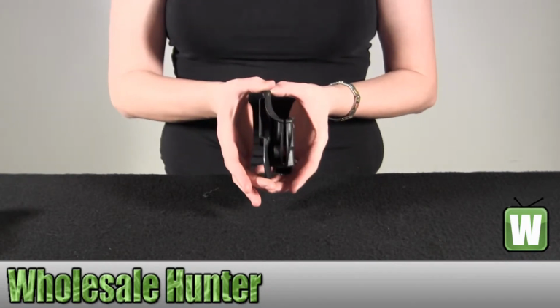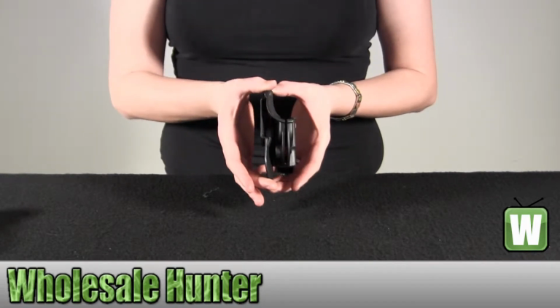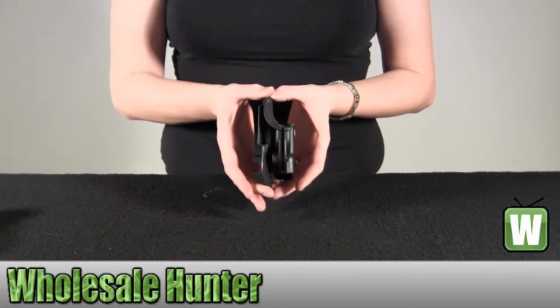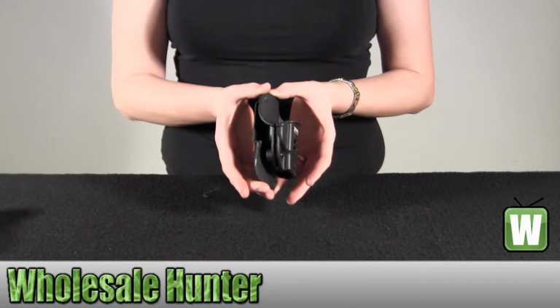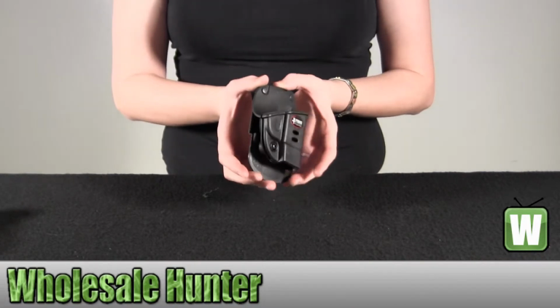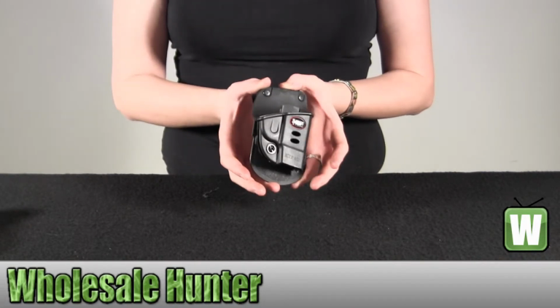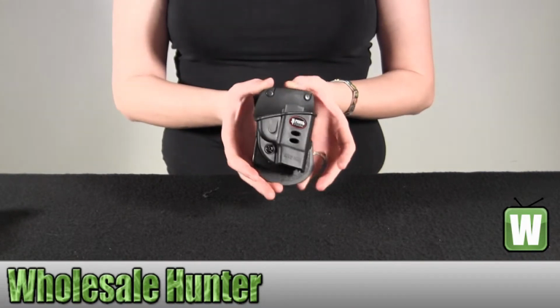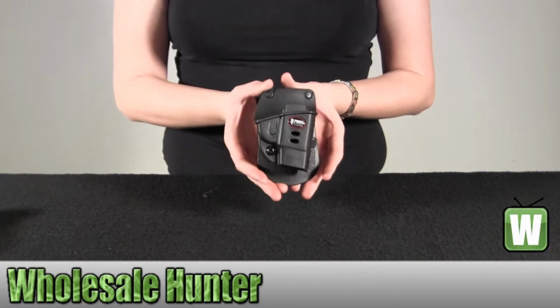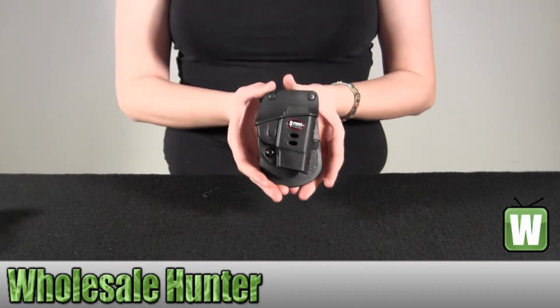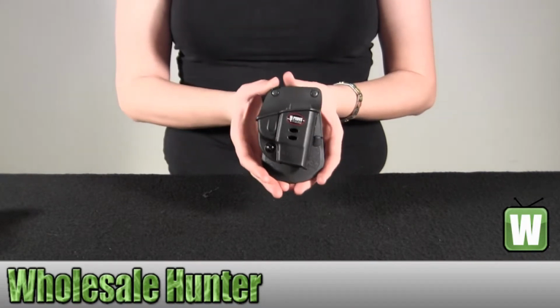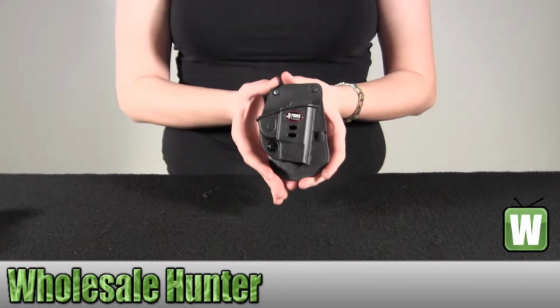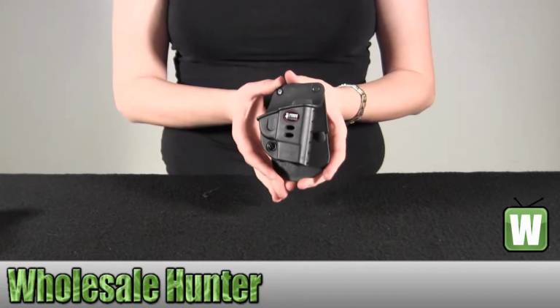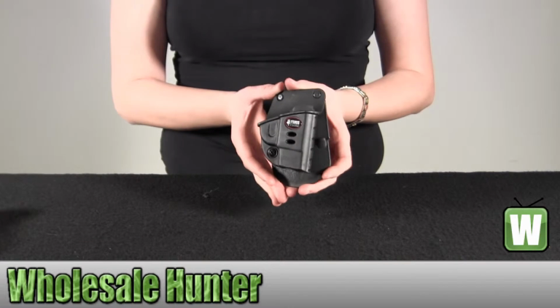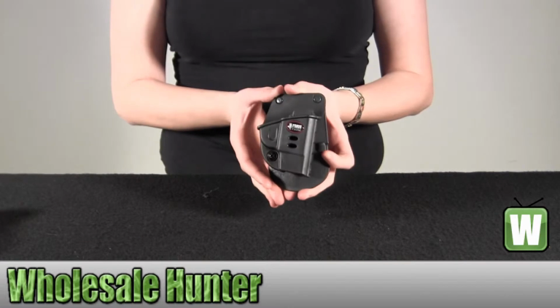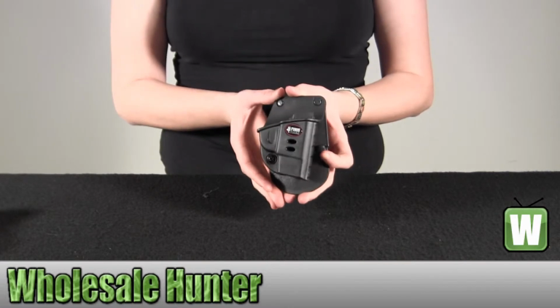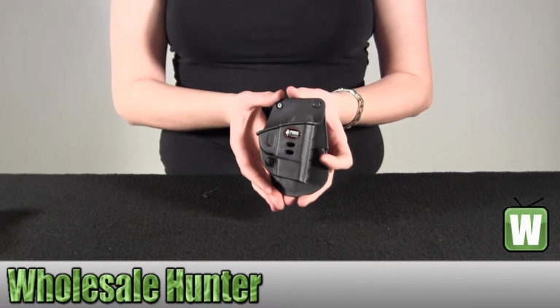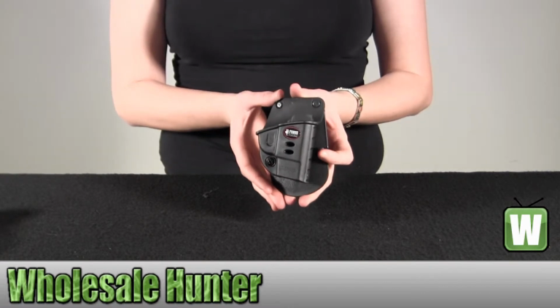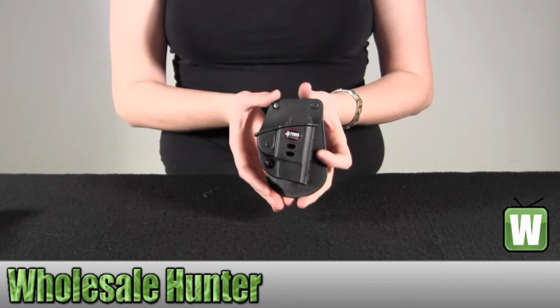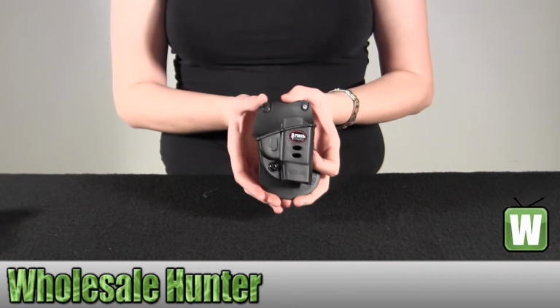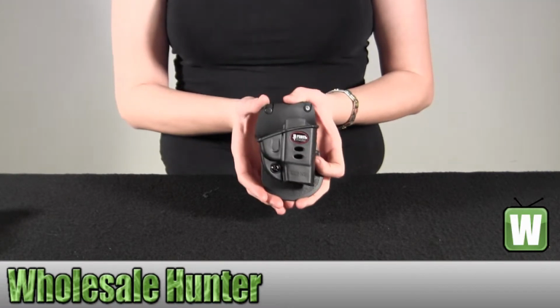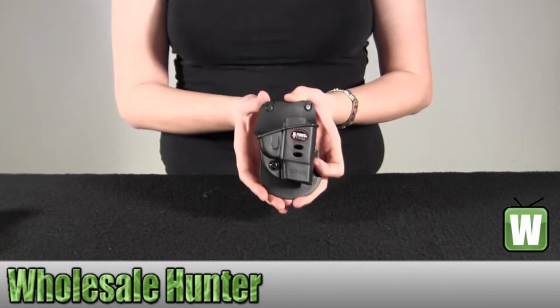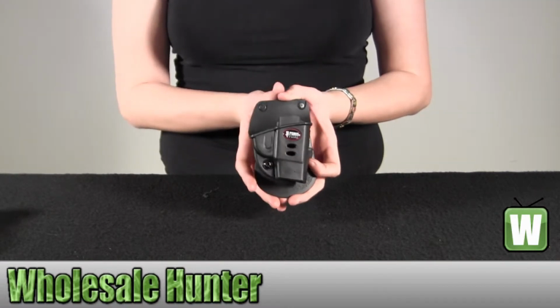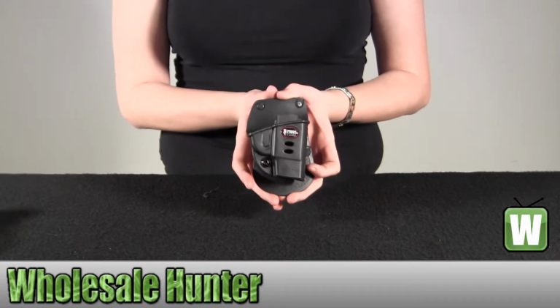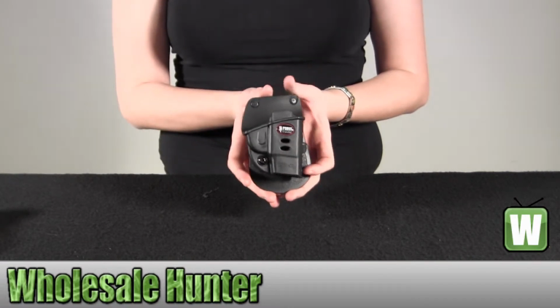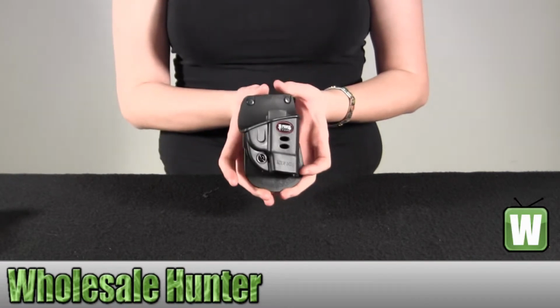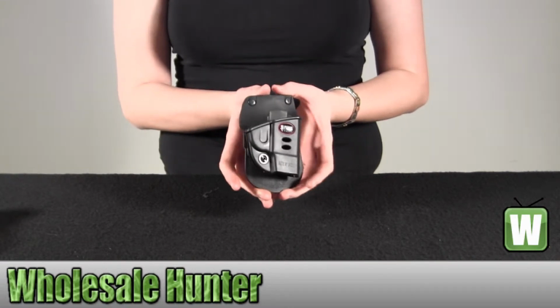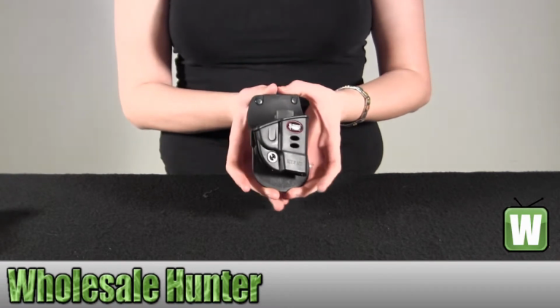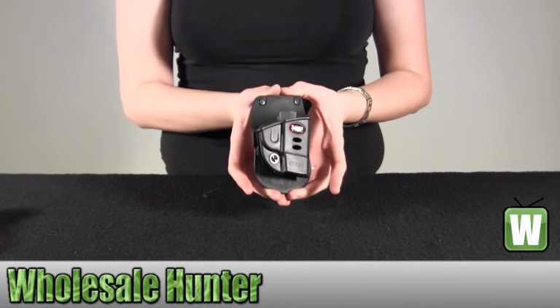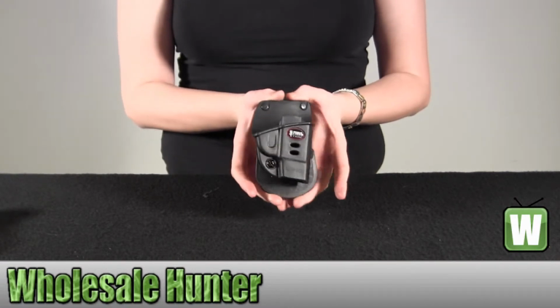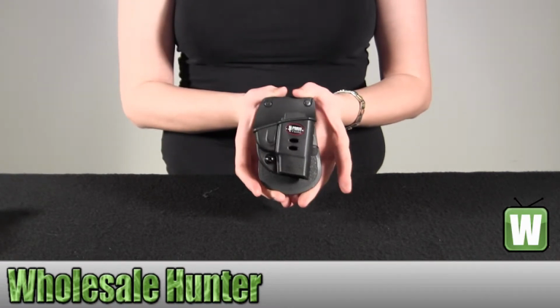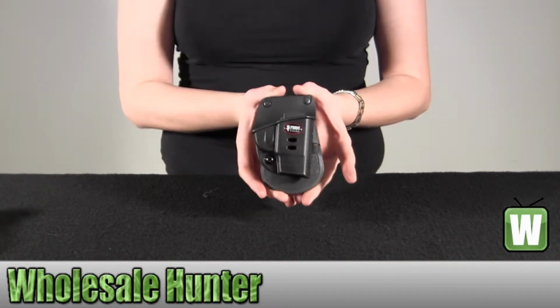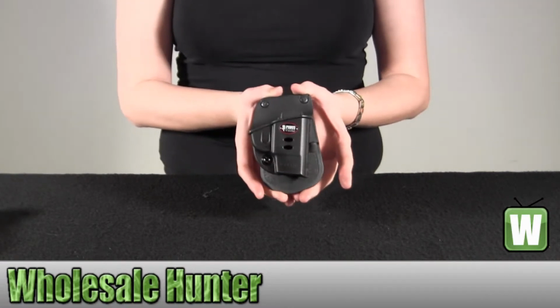It fits a Kel-Tec PSAT 2nd generation, and the .32 2nd generation.